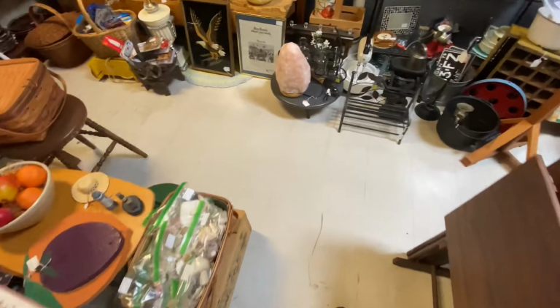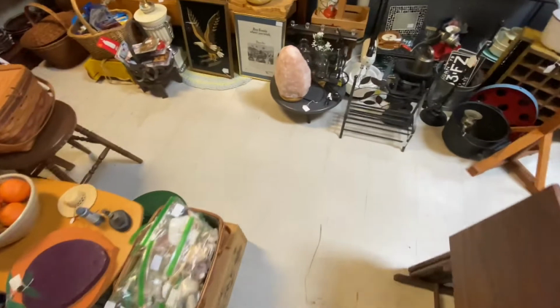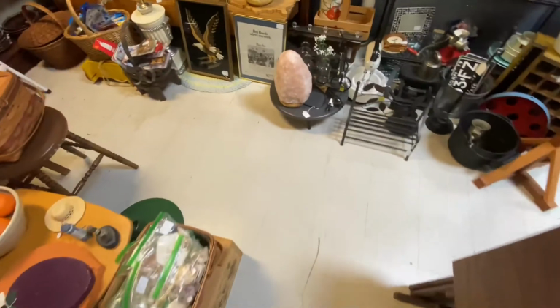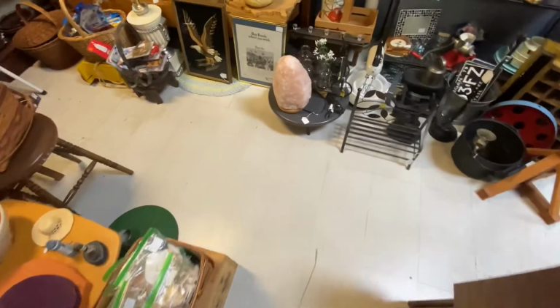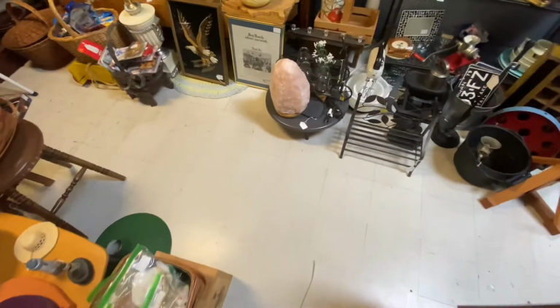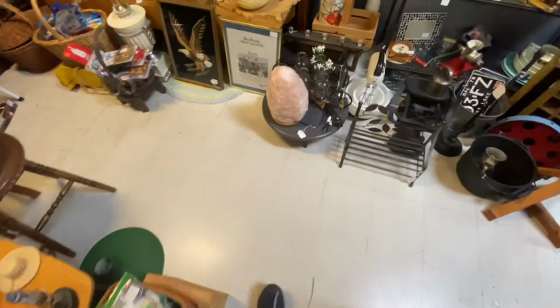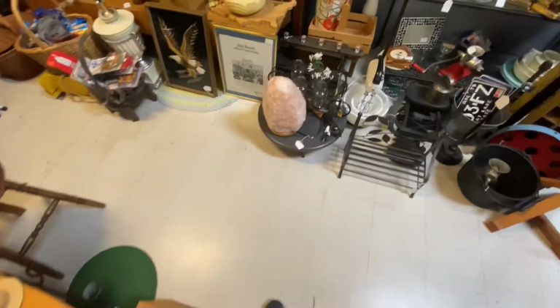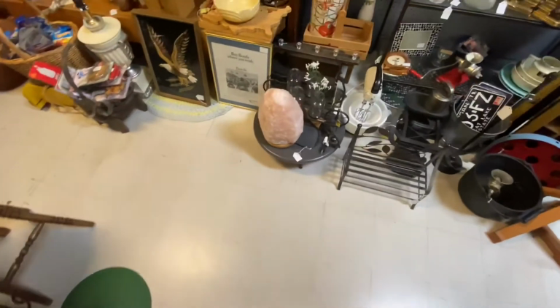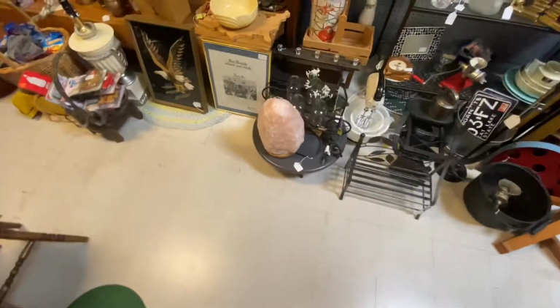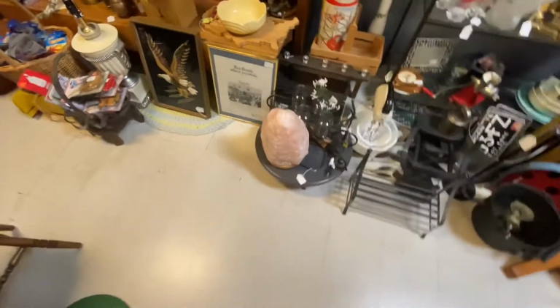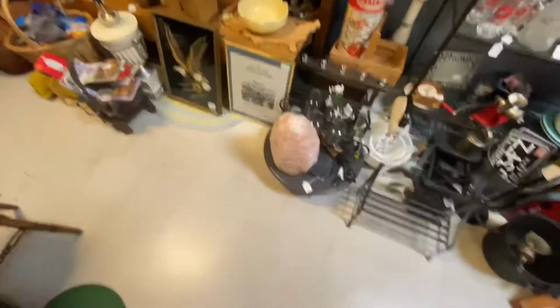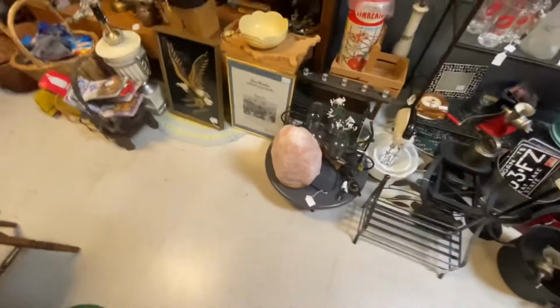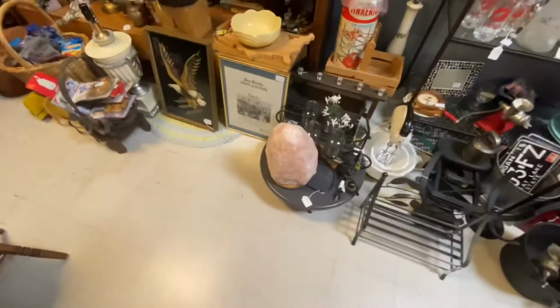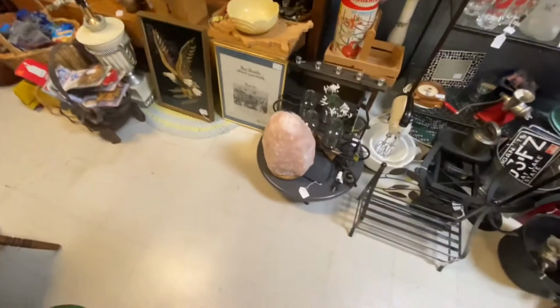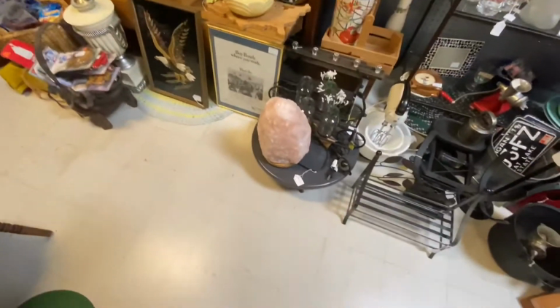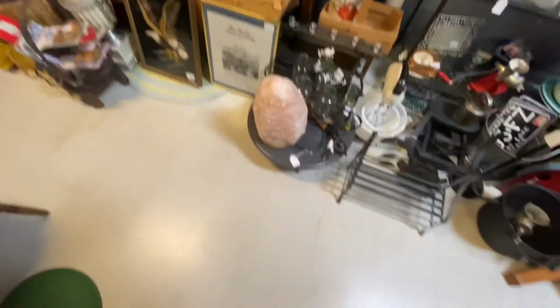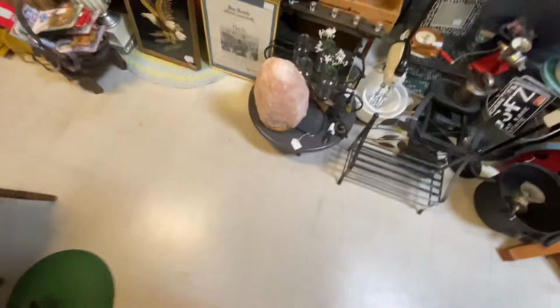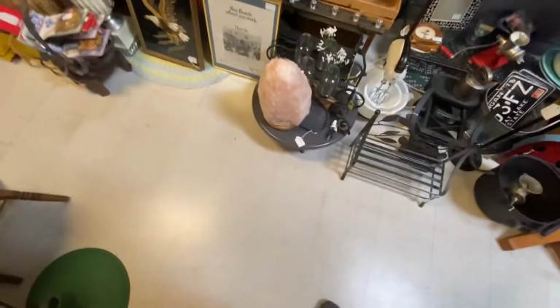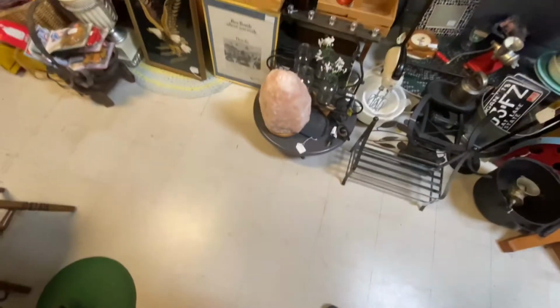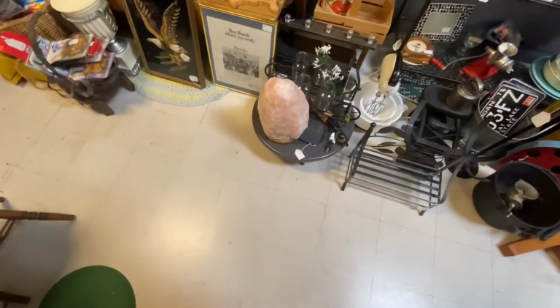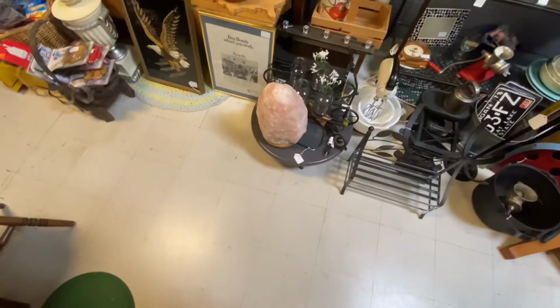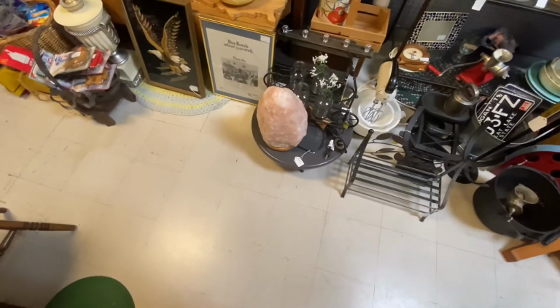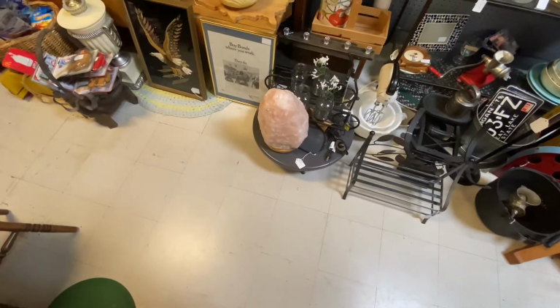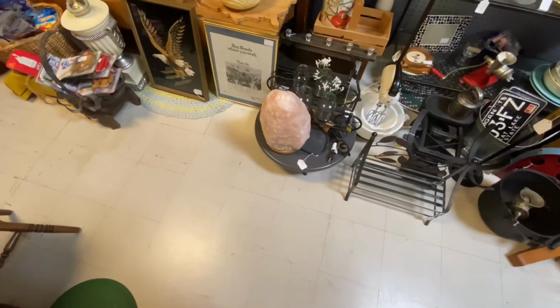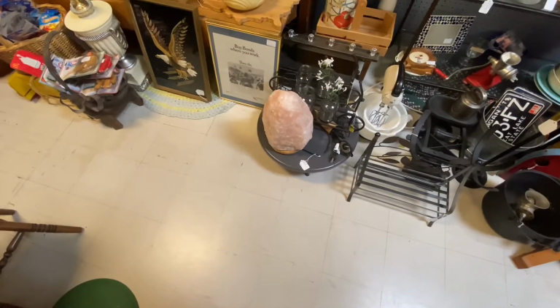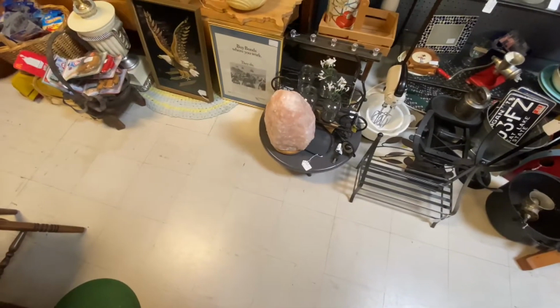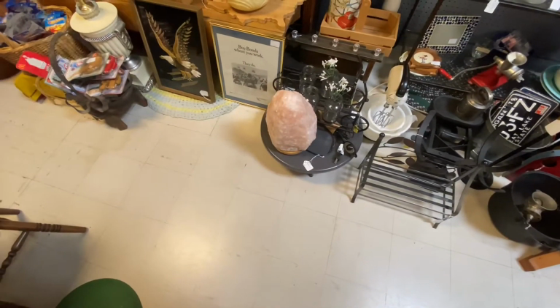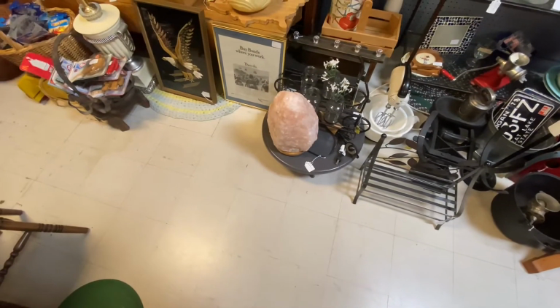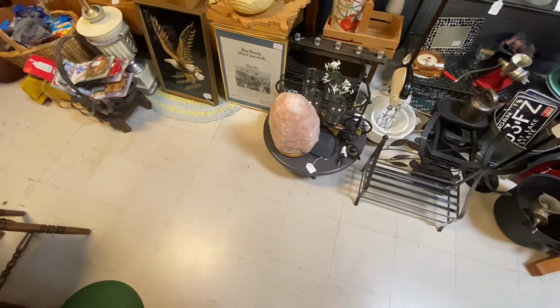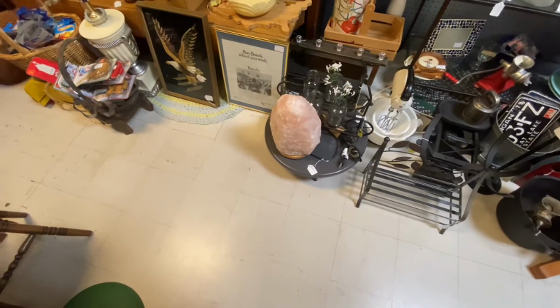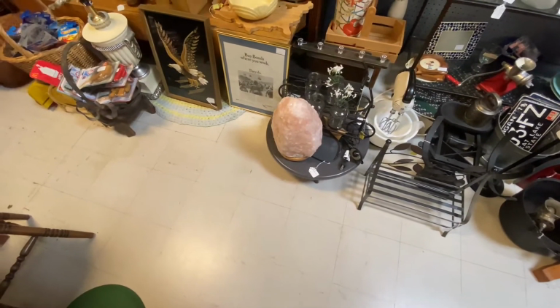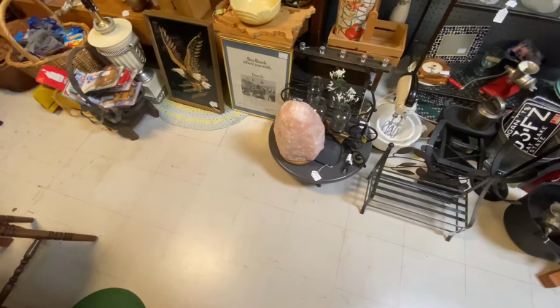I like that old salt lamp — that's a big salt lamp. Huge!